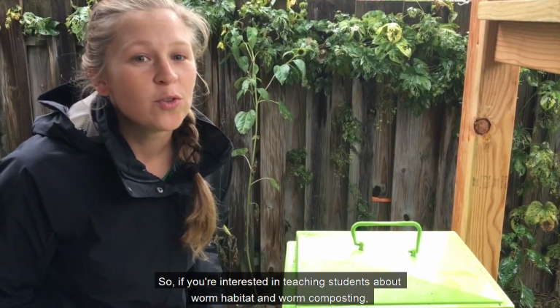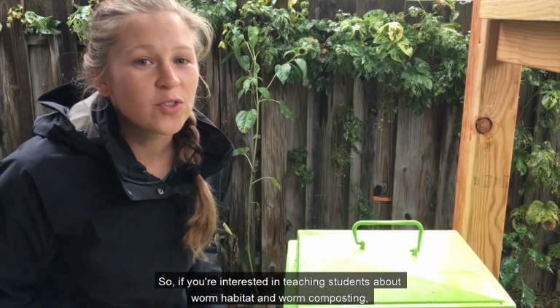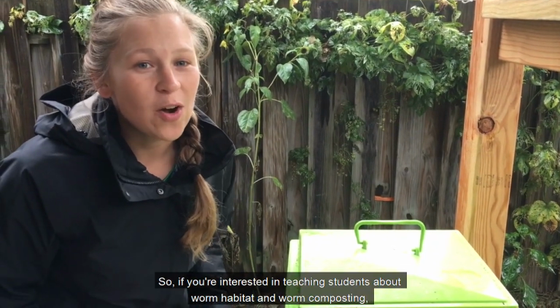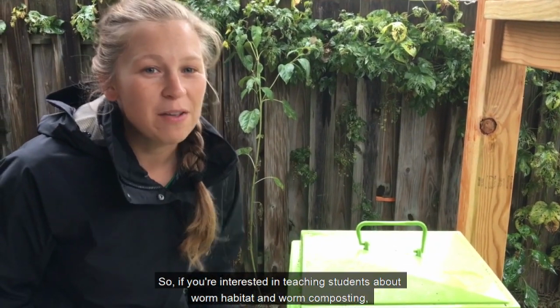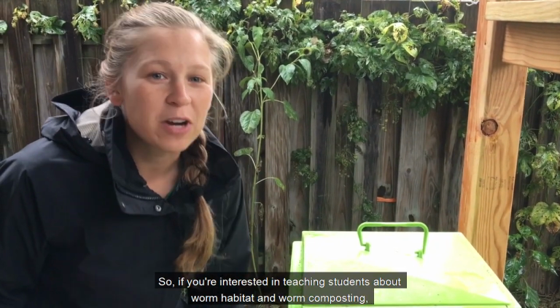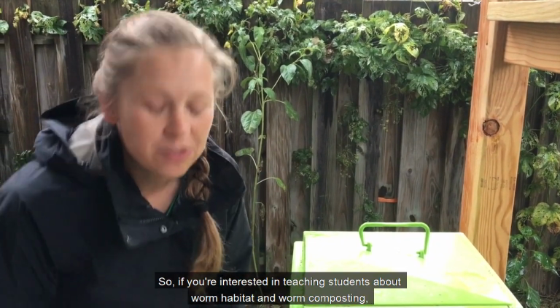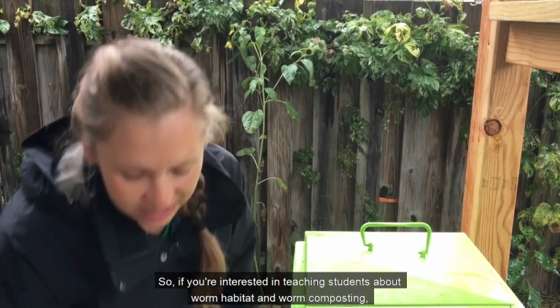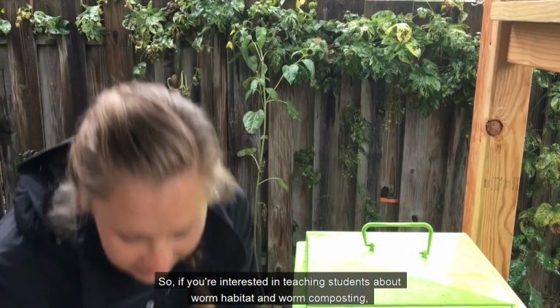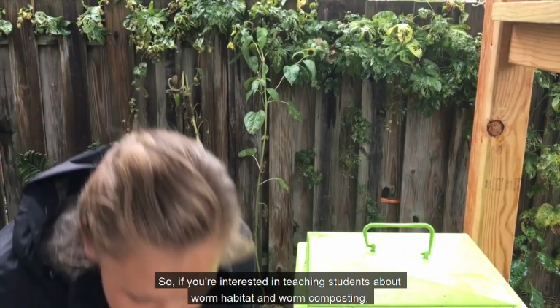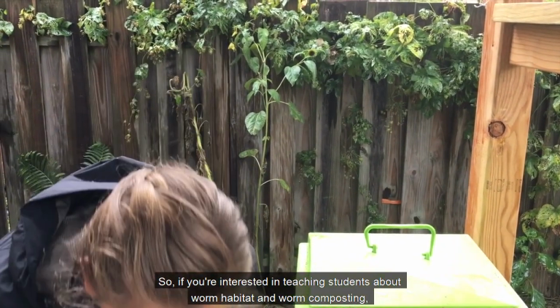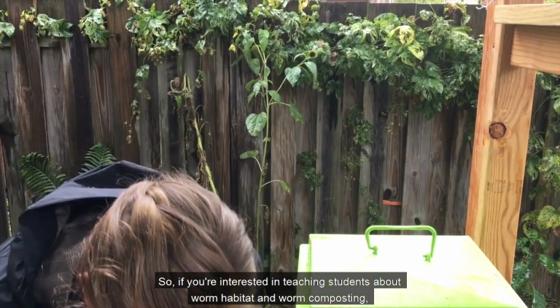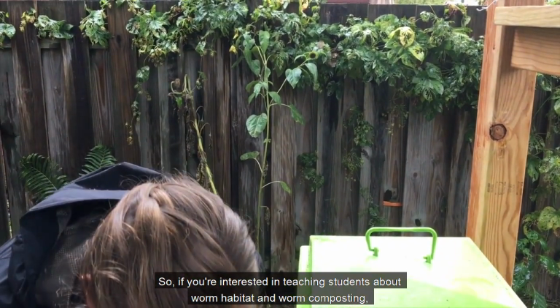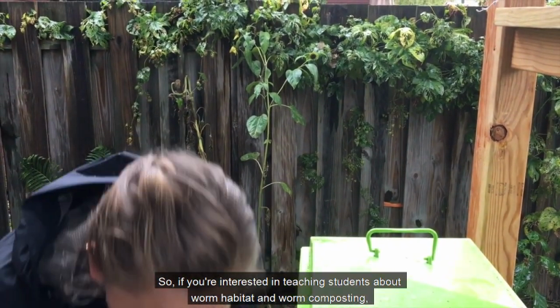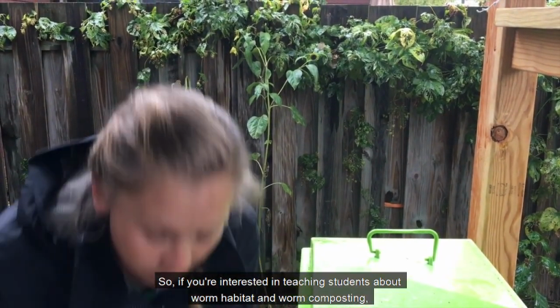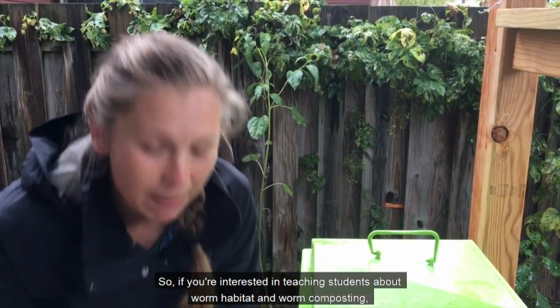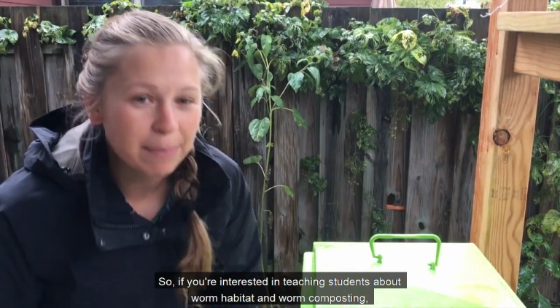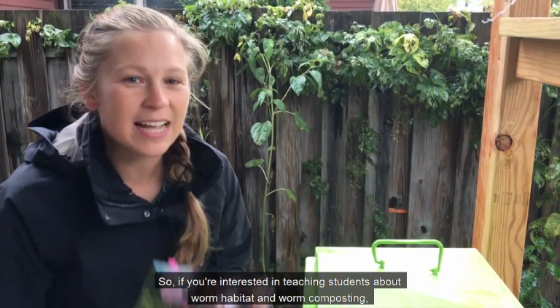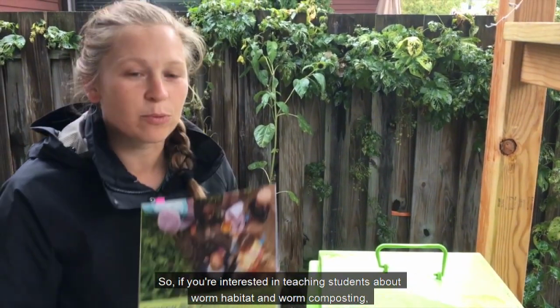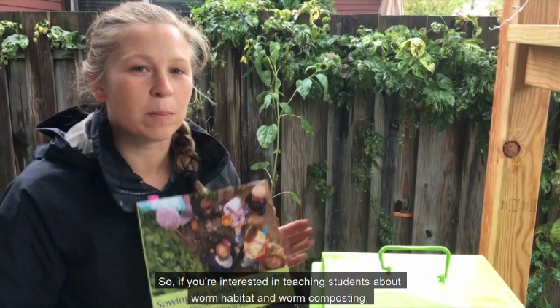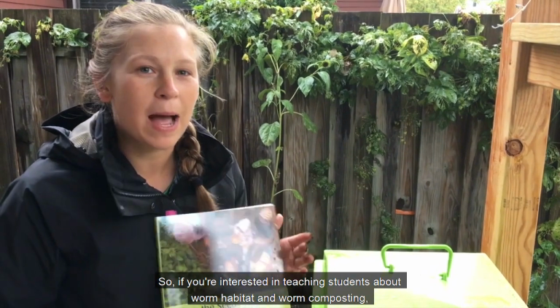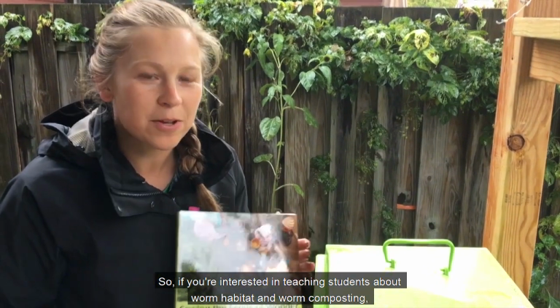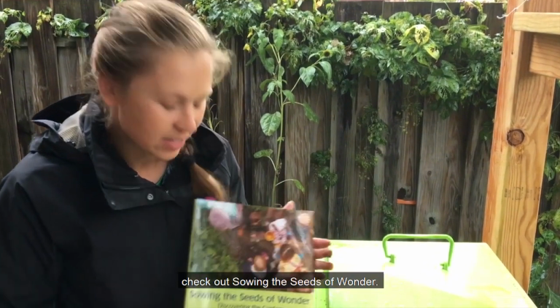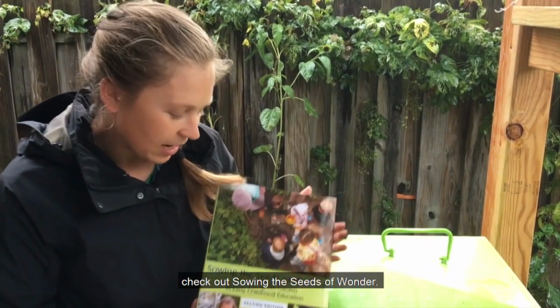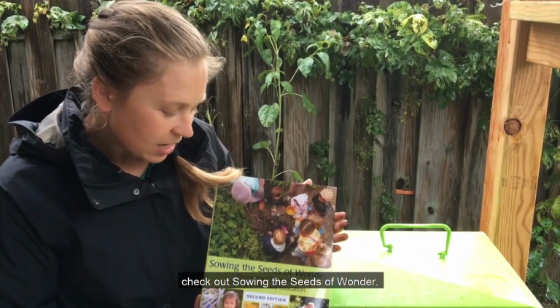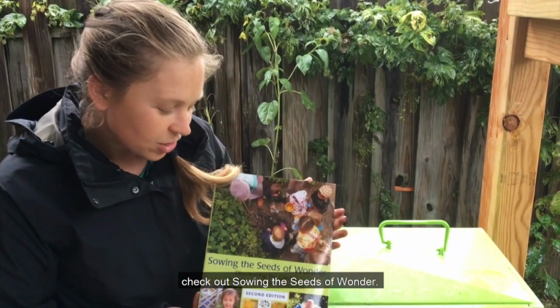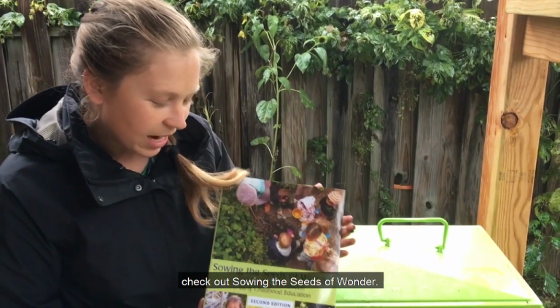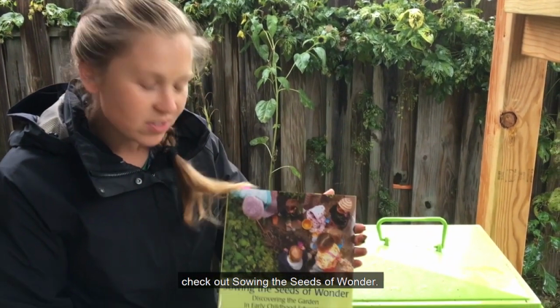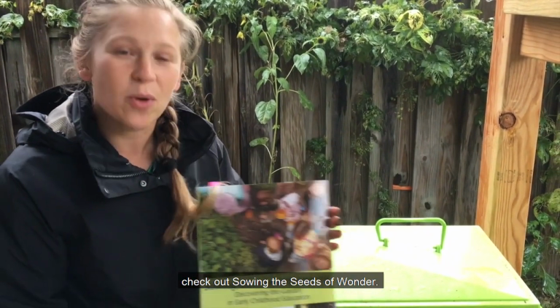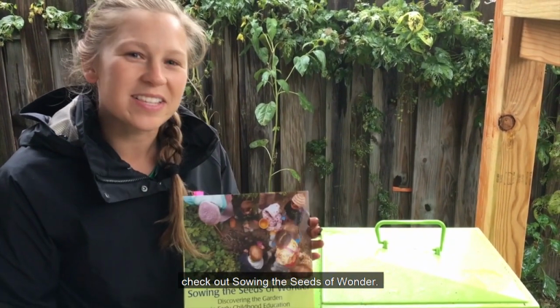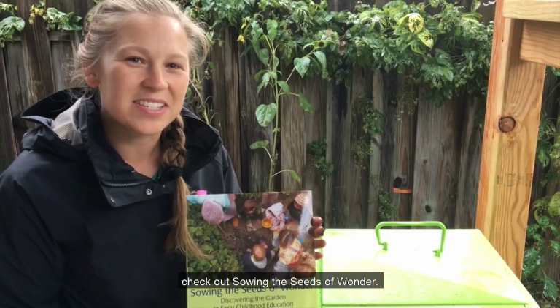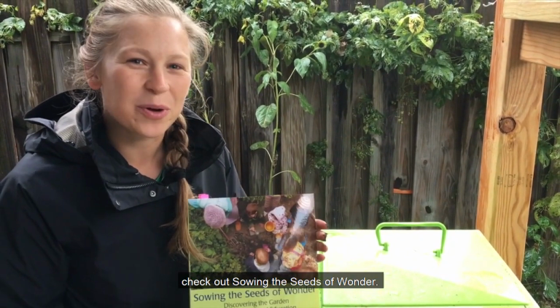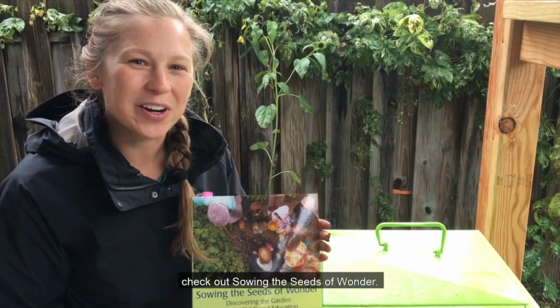So if you're interested in teaching students about worm habitats and worm composting, check out Sowing the Seeds of Wonder.